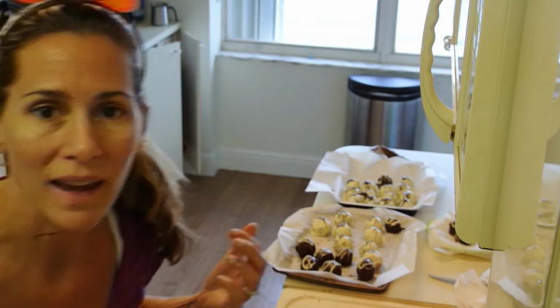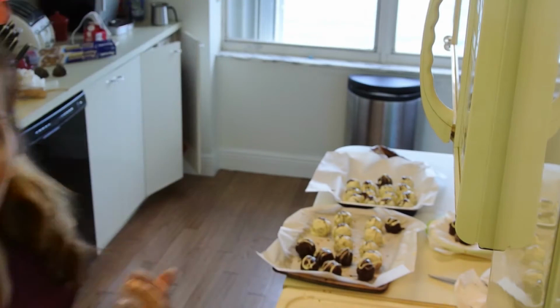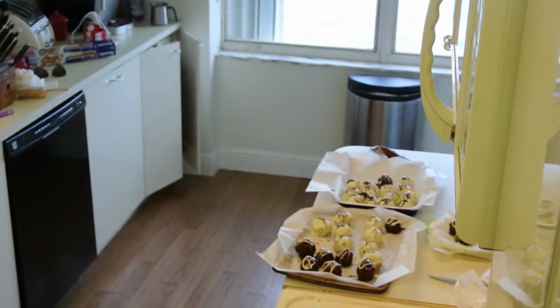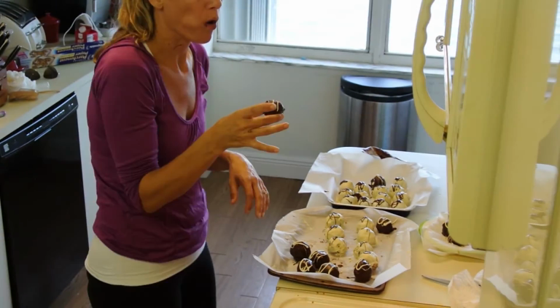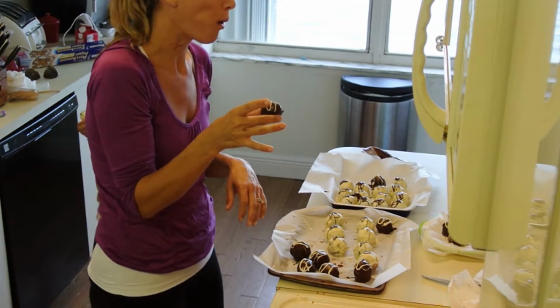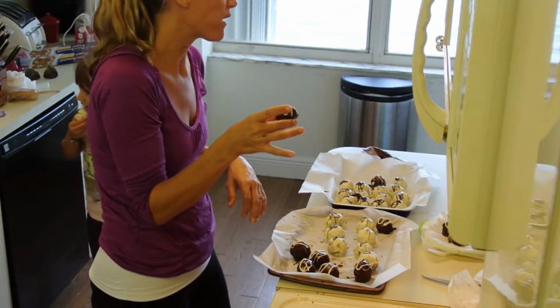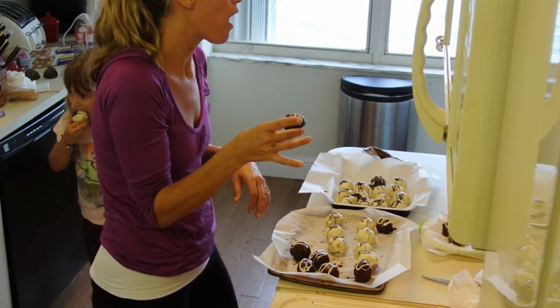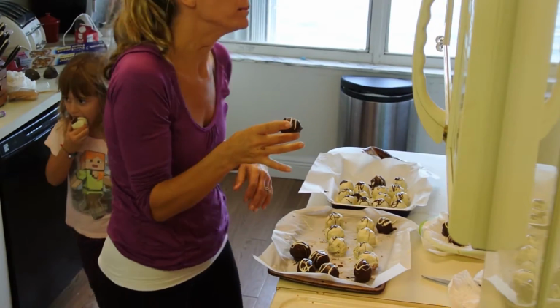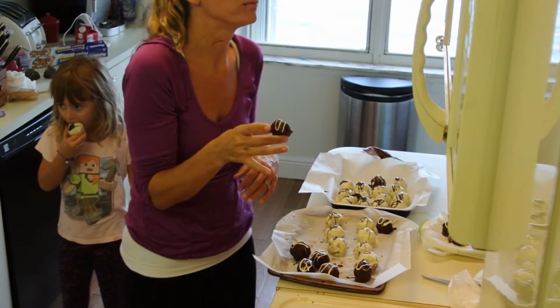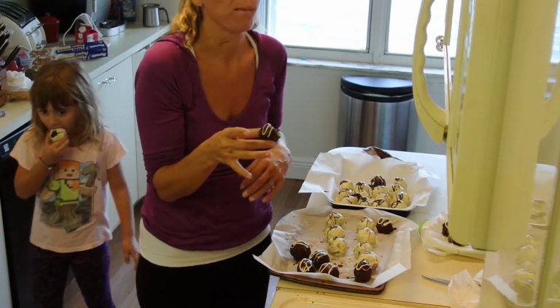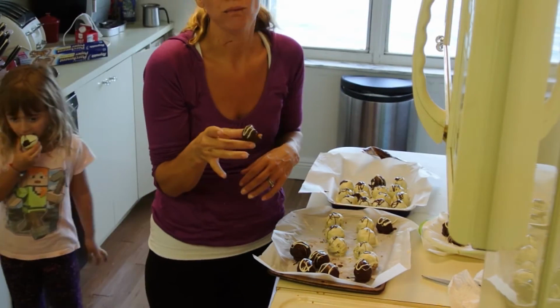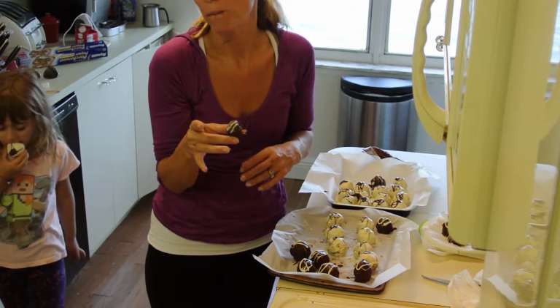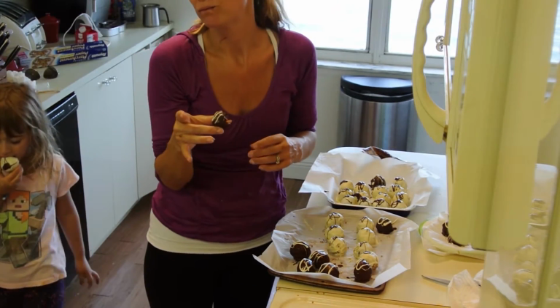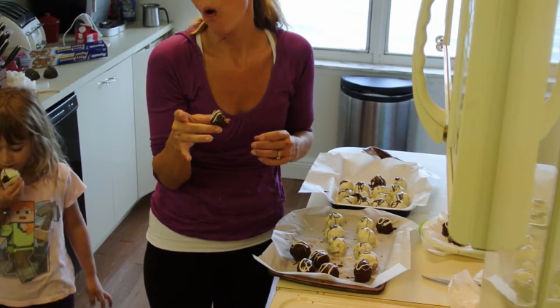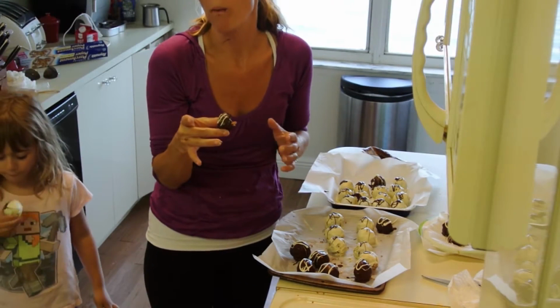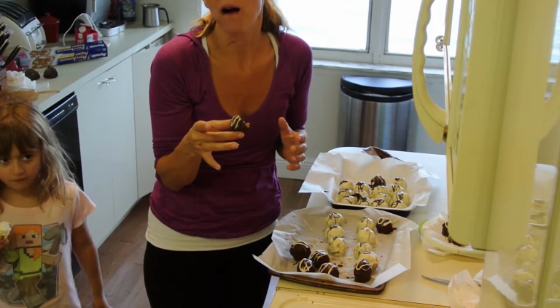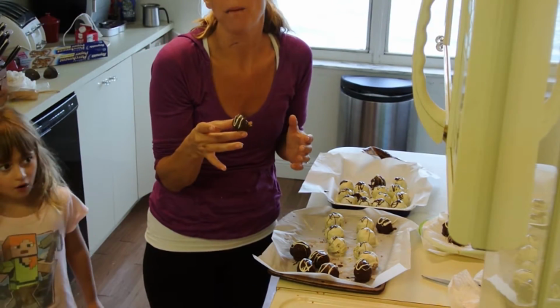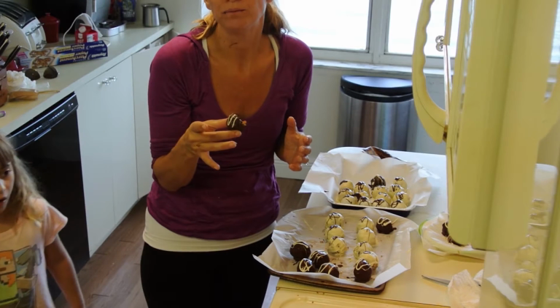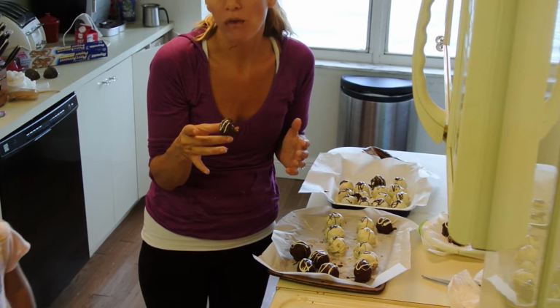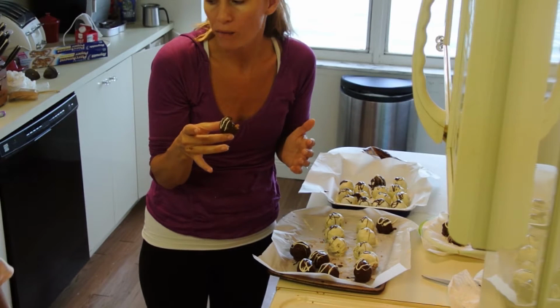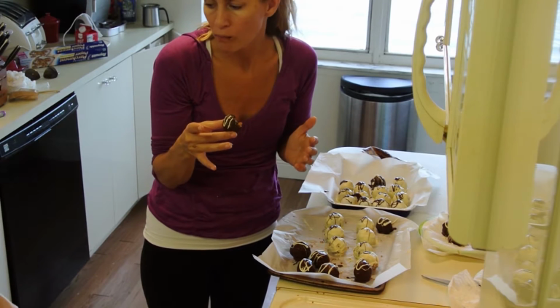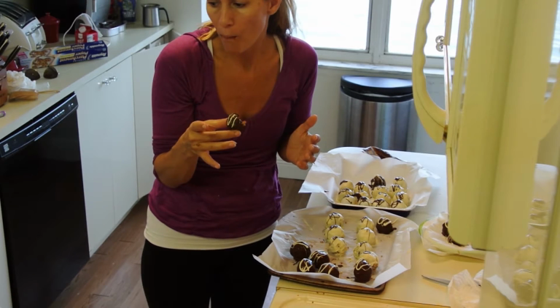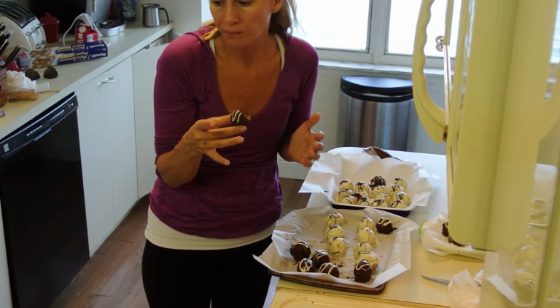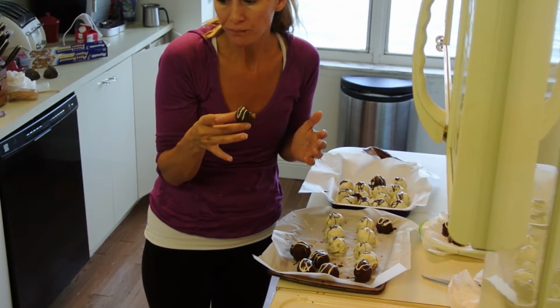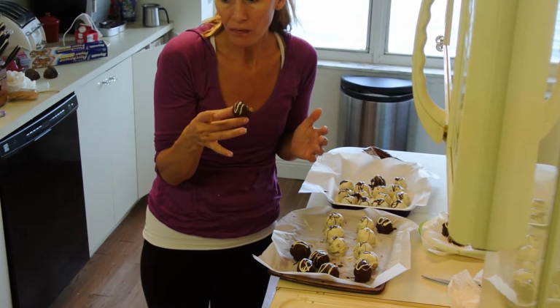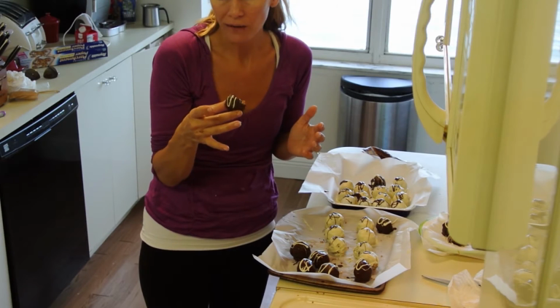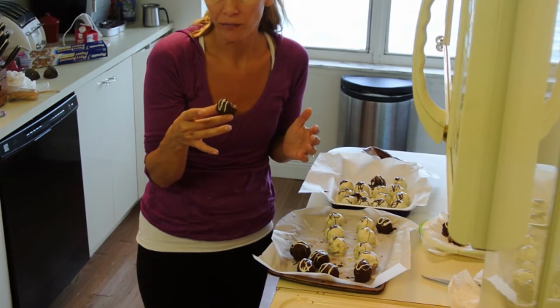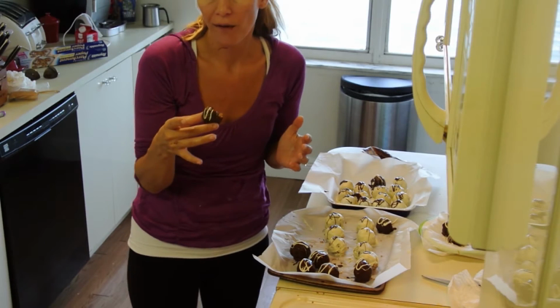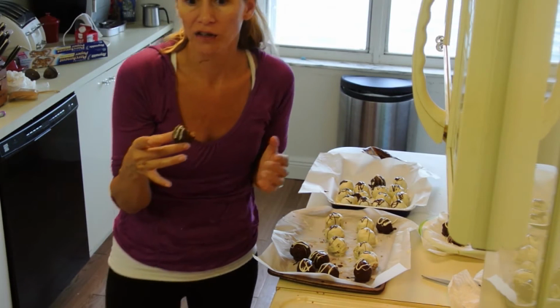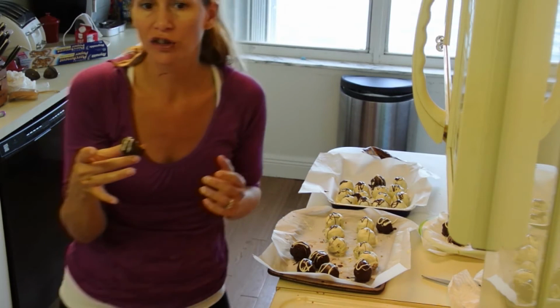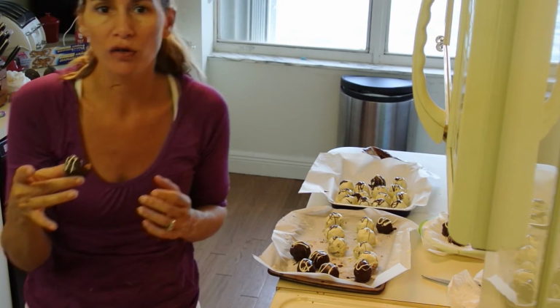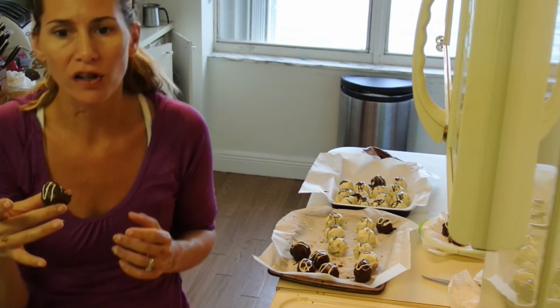Thank you. Oh my god, this is so delicious!